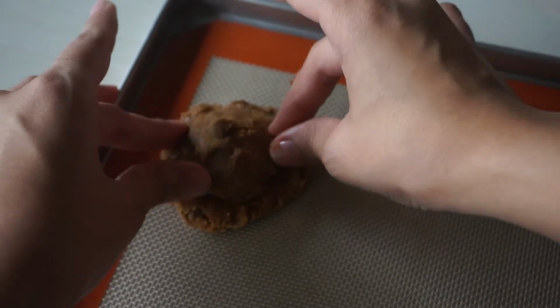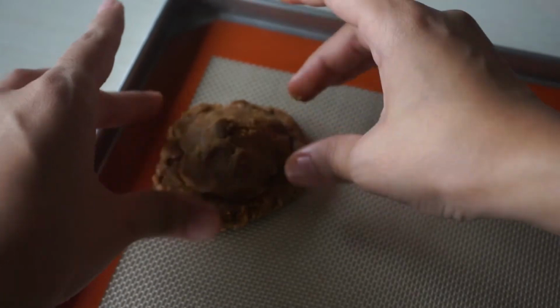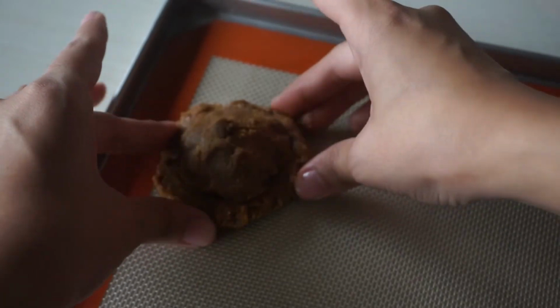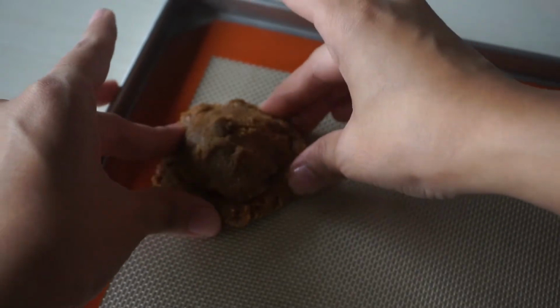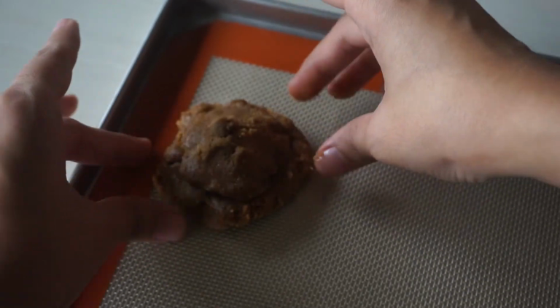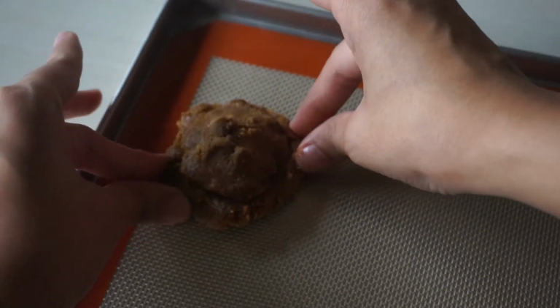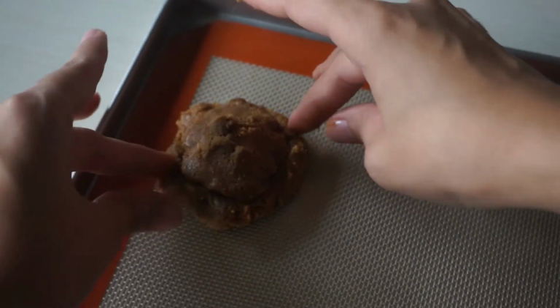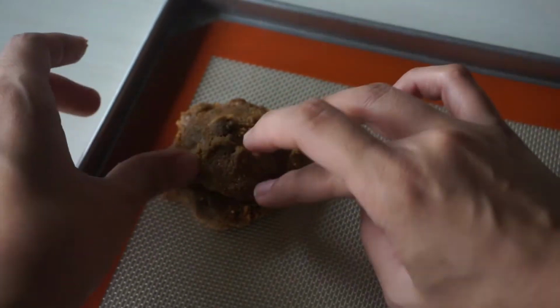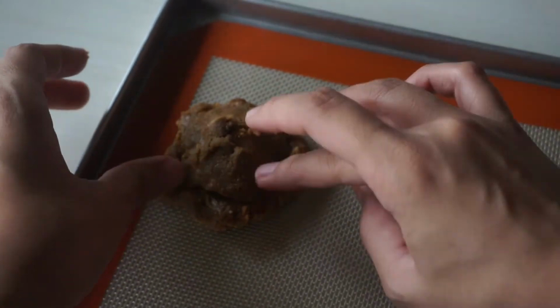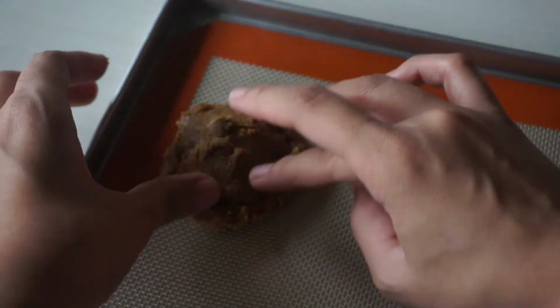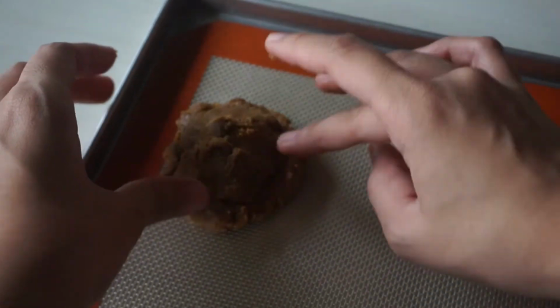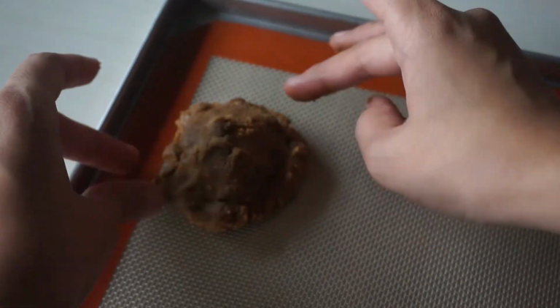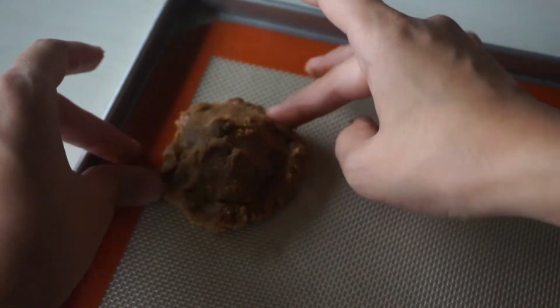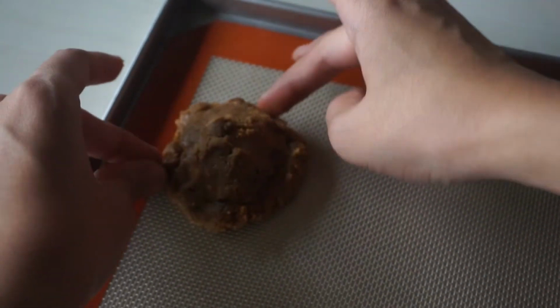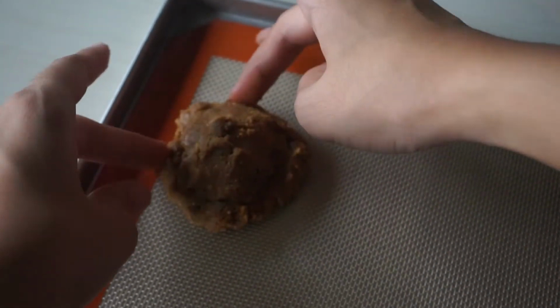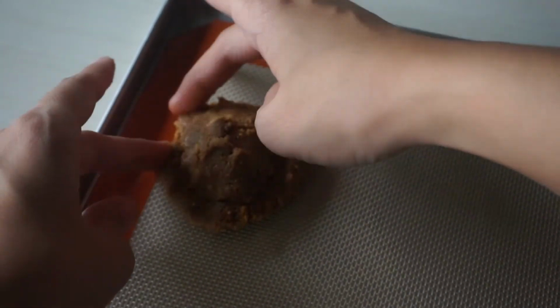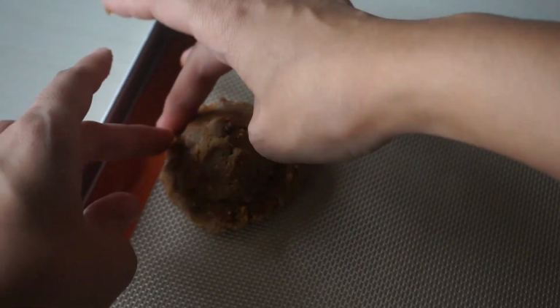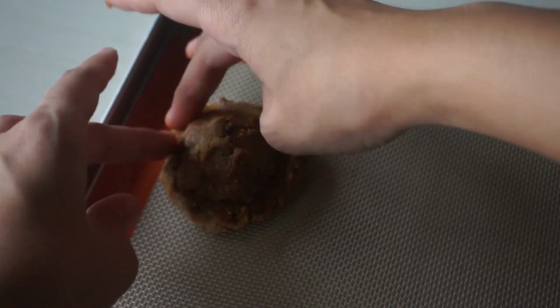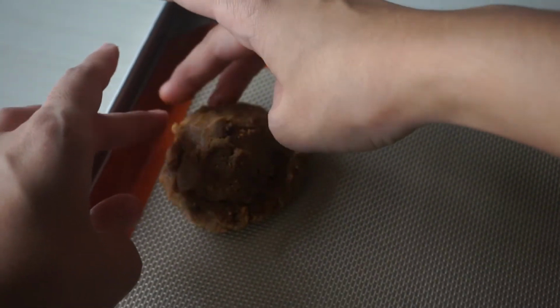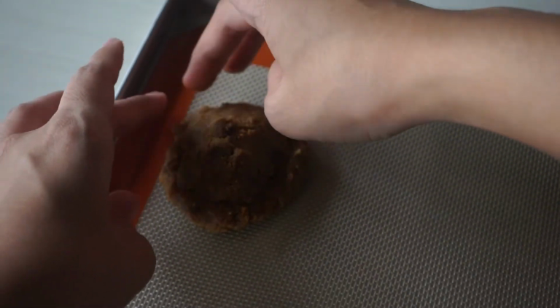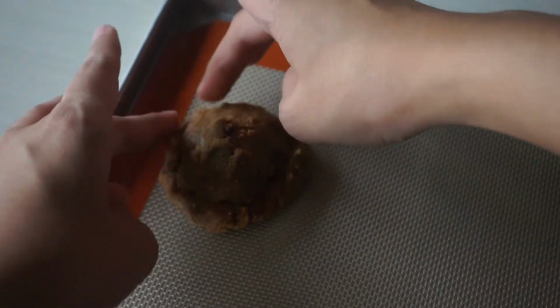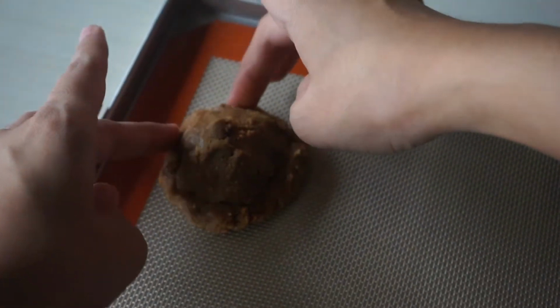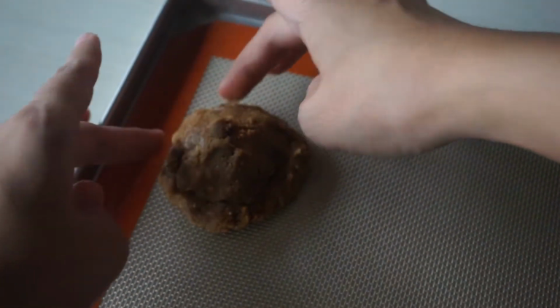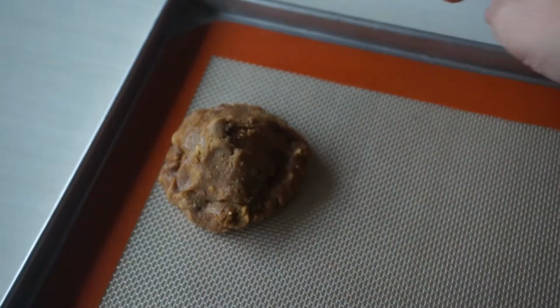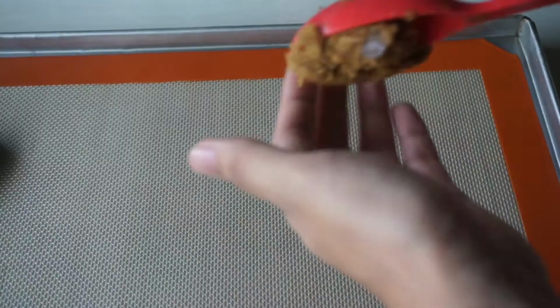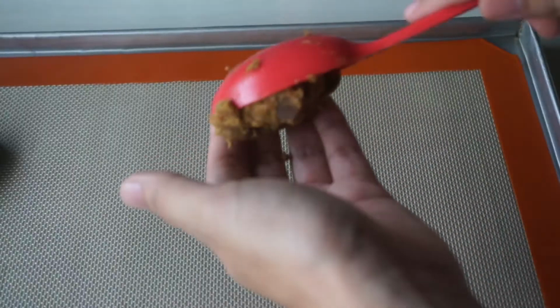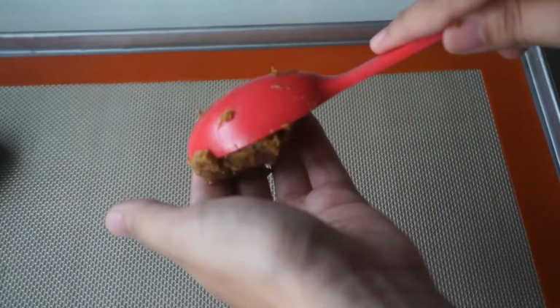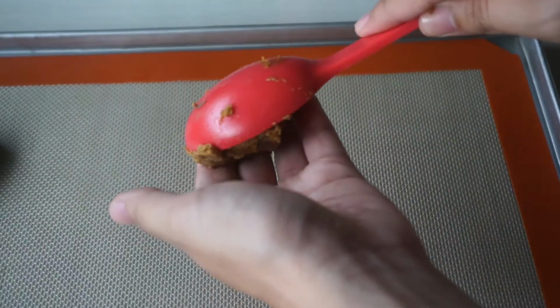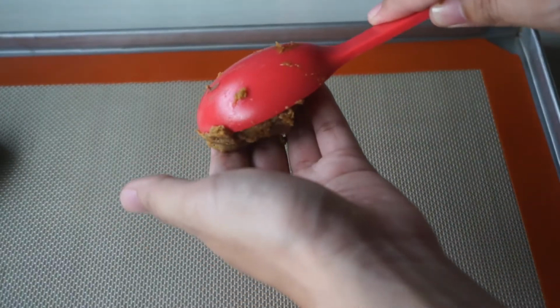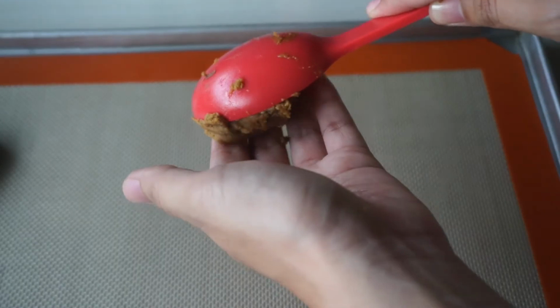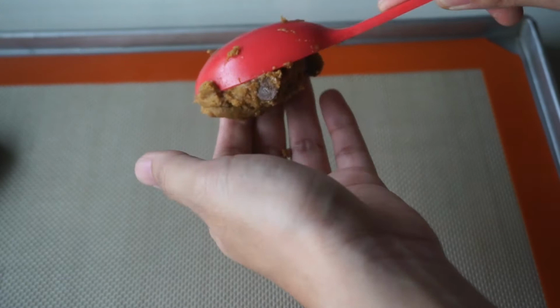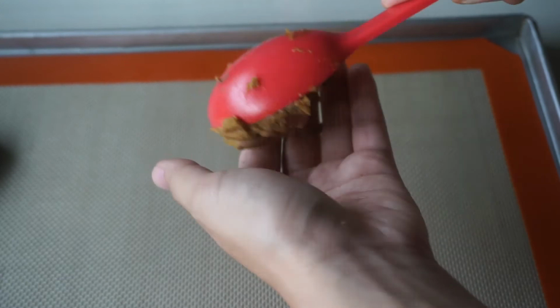Take a small nugget of dough, flatten it as well, and place it on top of the Nutella — it's like making a sandwich. Then just pinch the edges together and repeat this with the rest of your cookies.